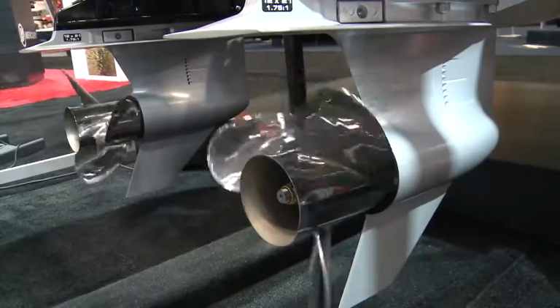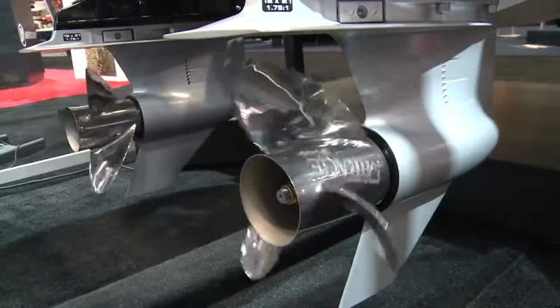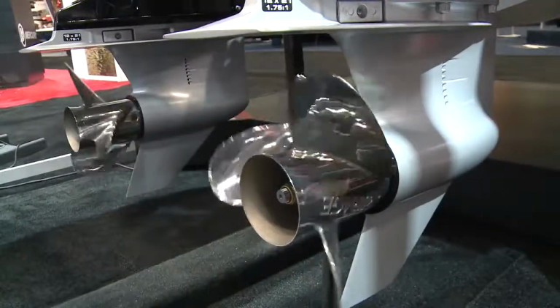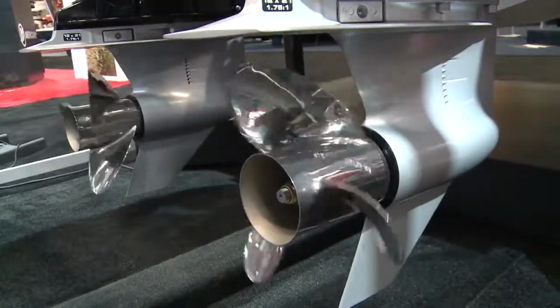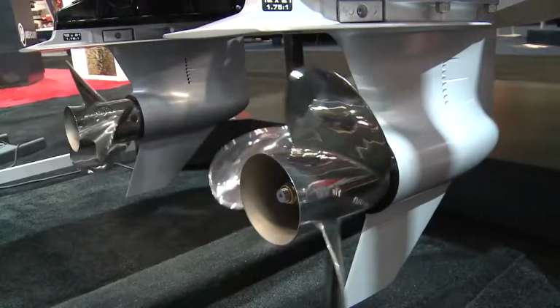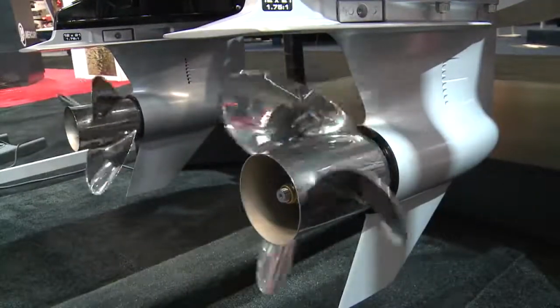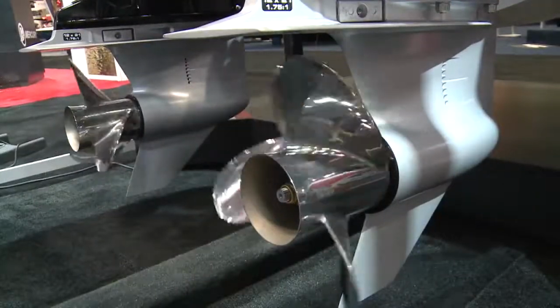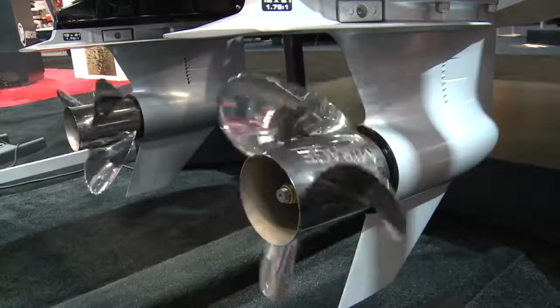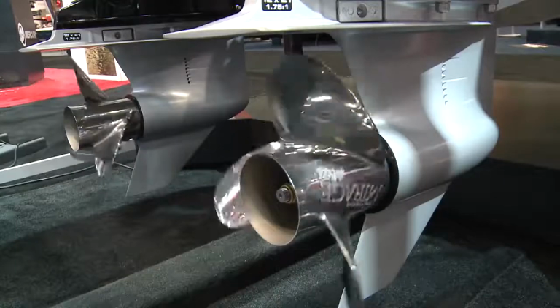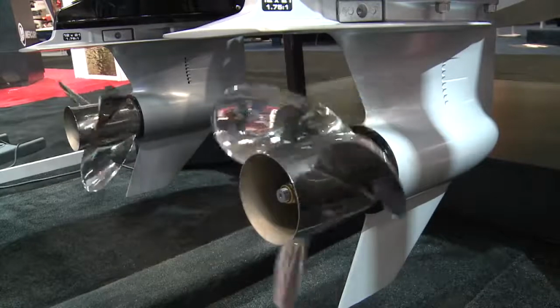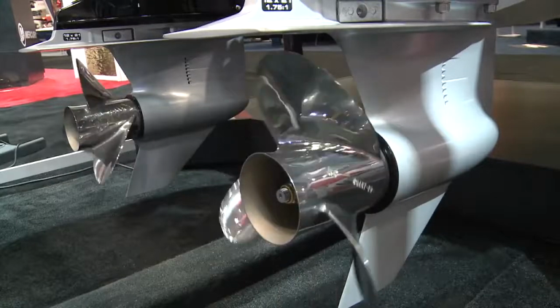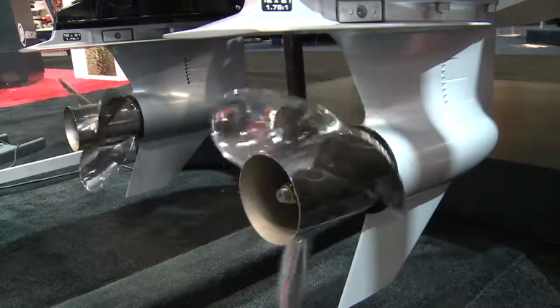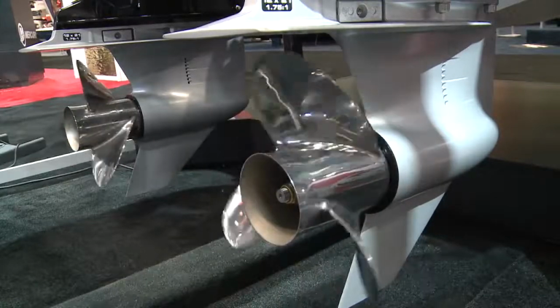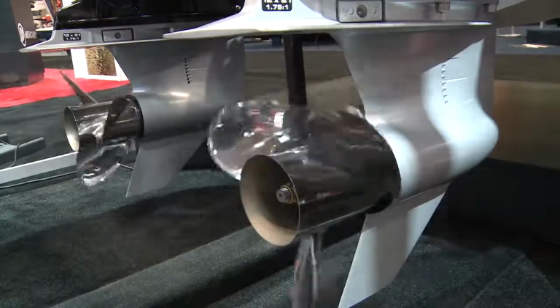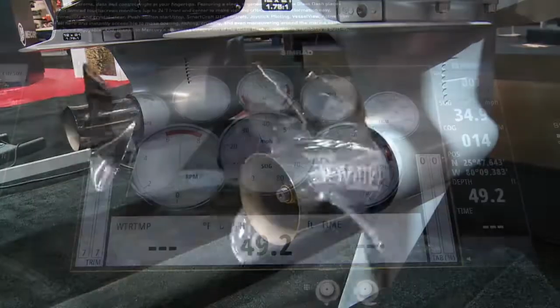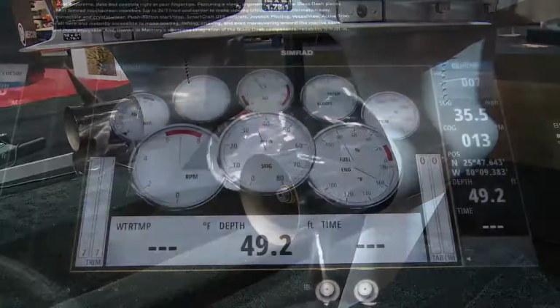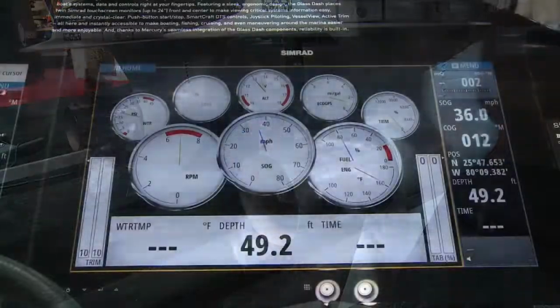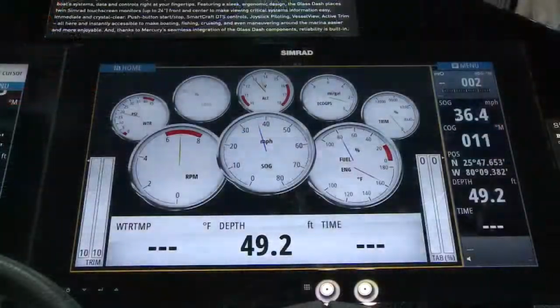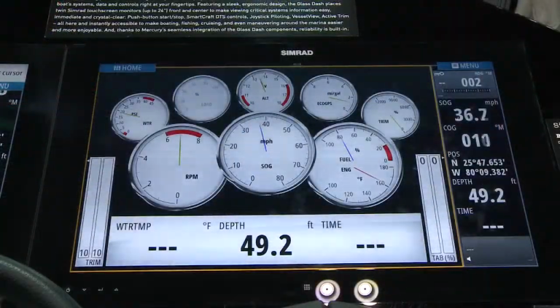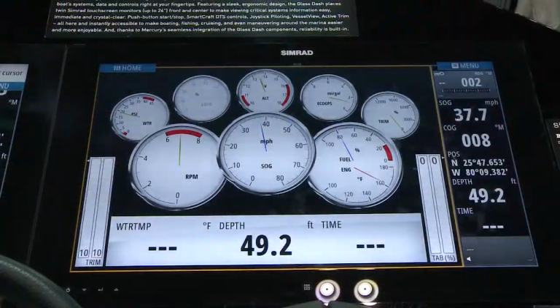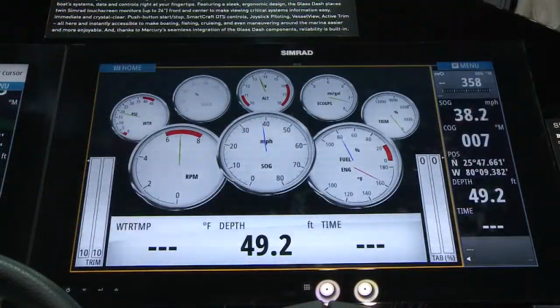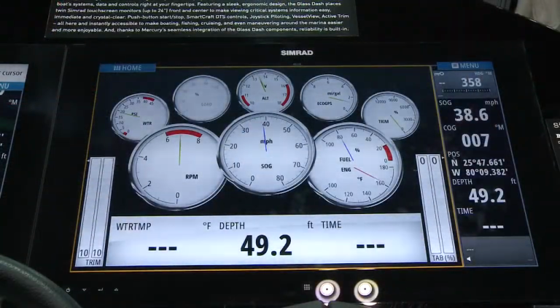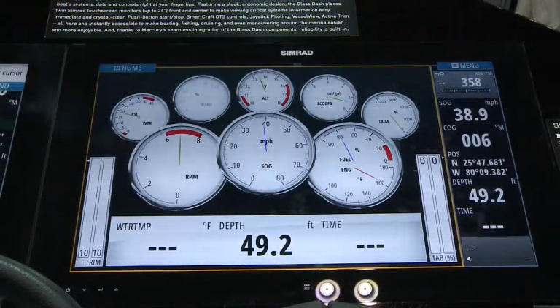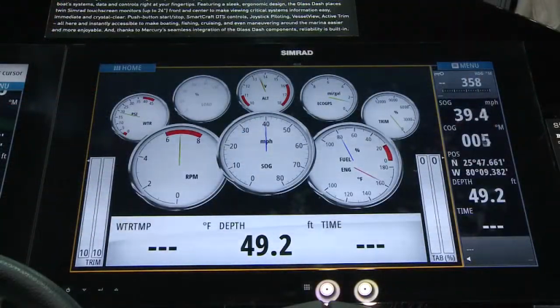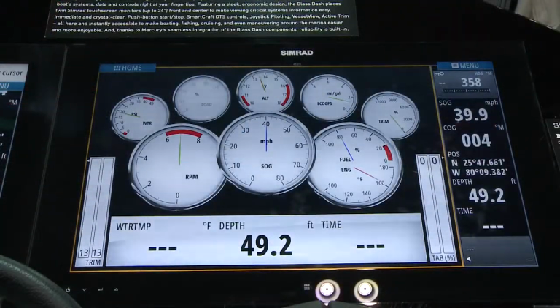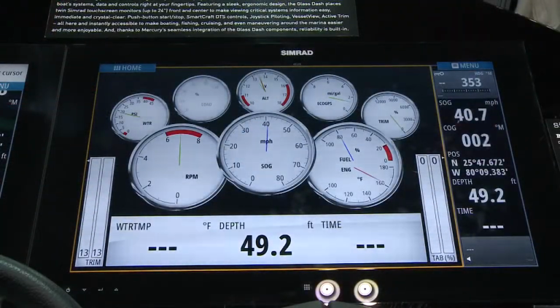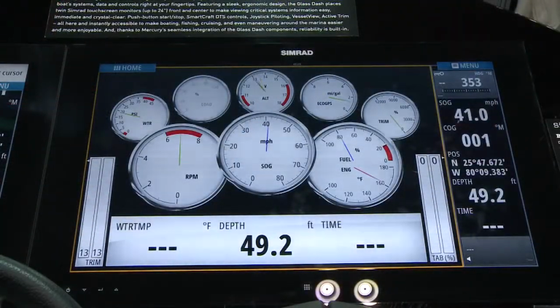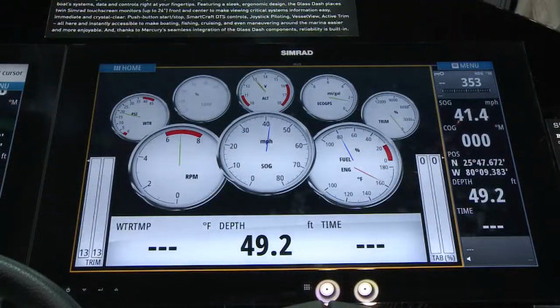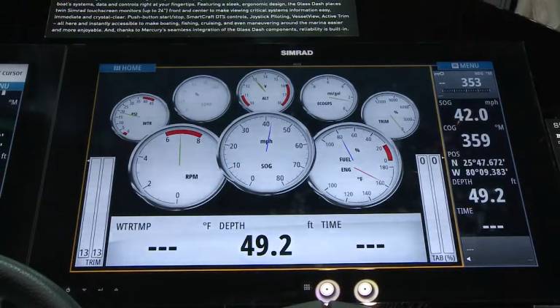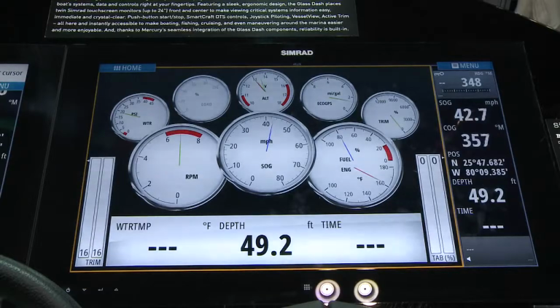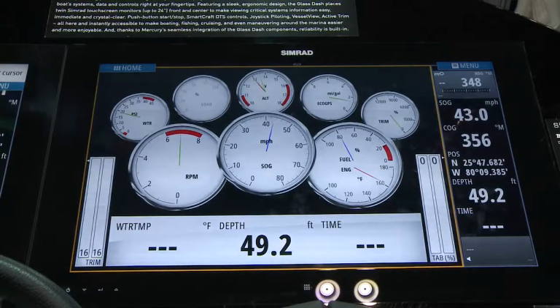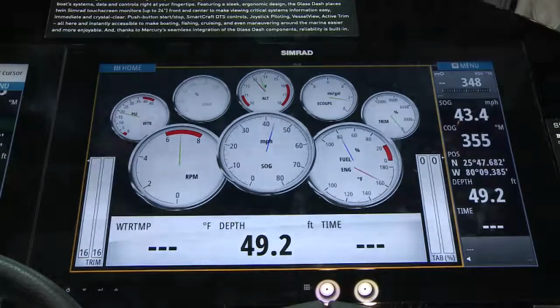It is a GPS system that monitors the speed of the boat as well as the RPMs of the engine. It's the only system in the world that tracks both of those features.